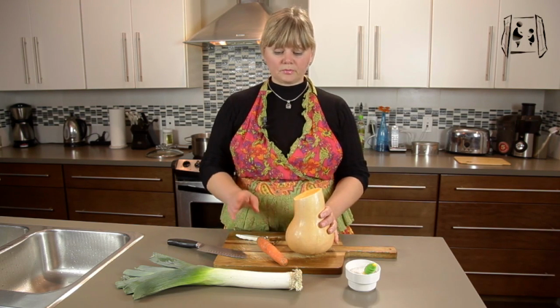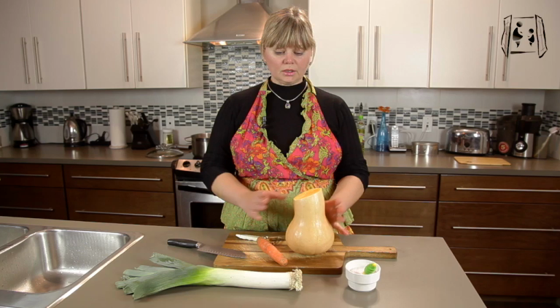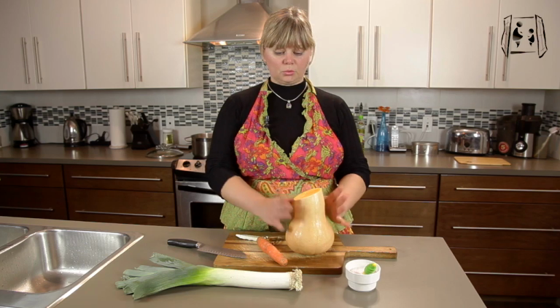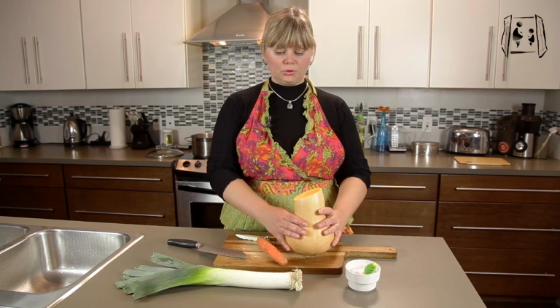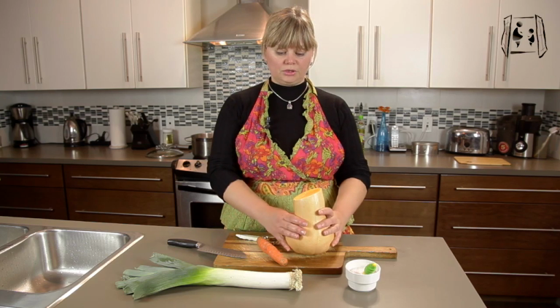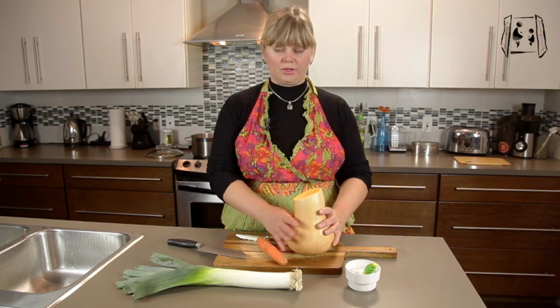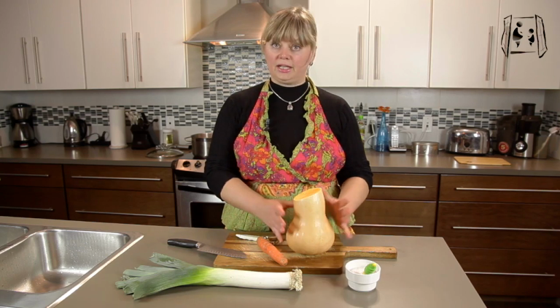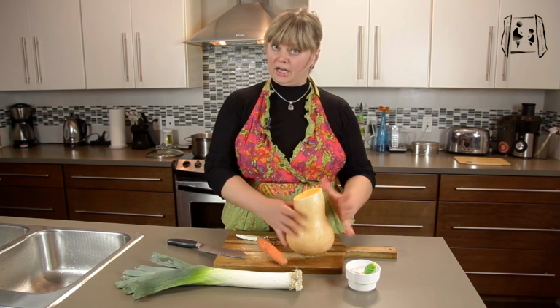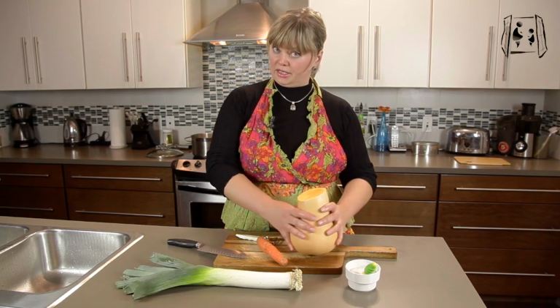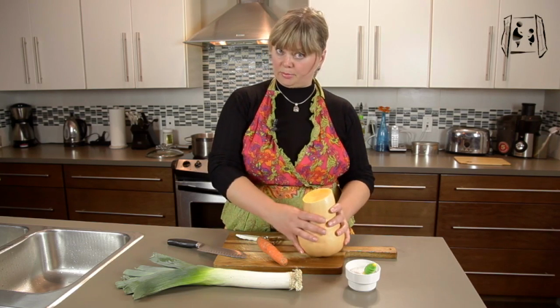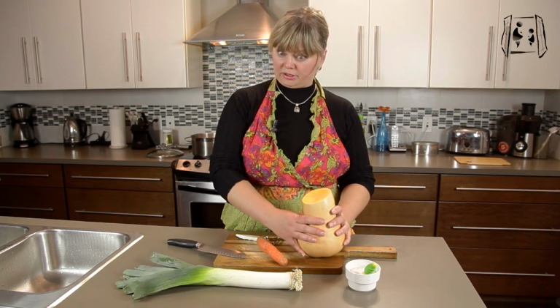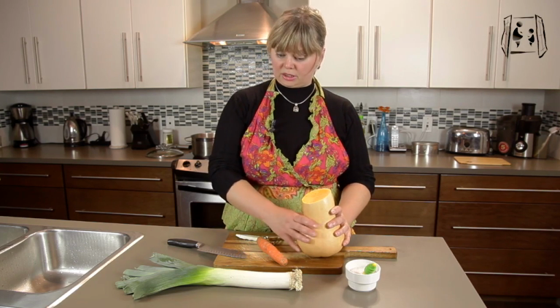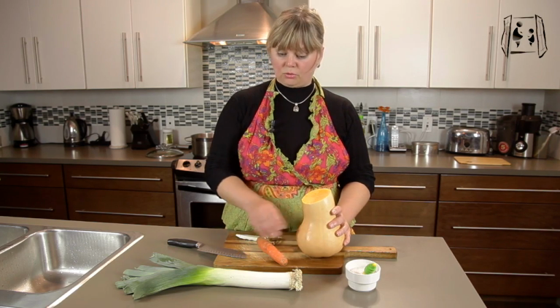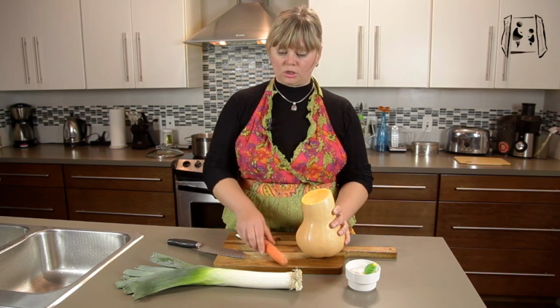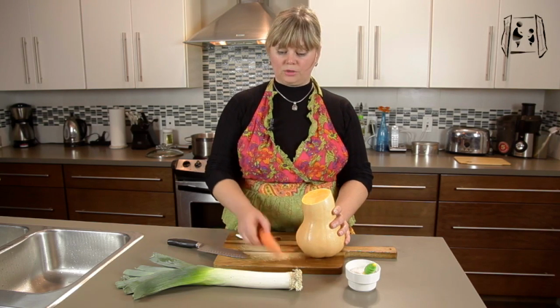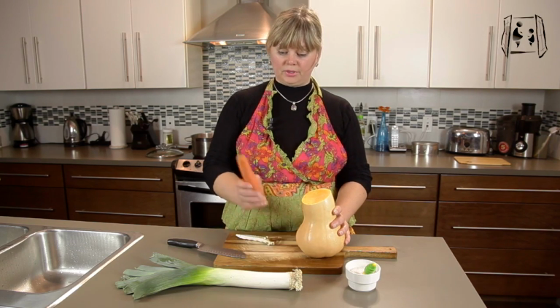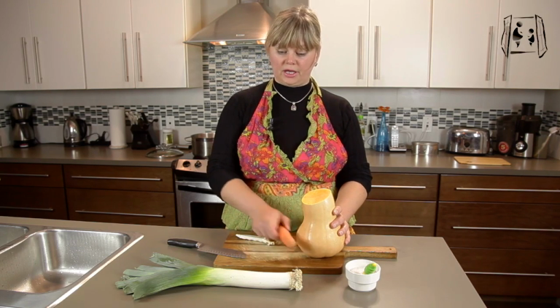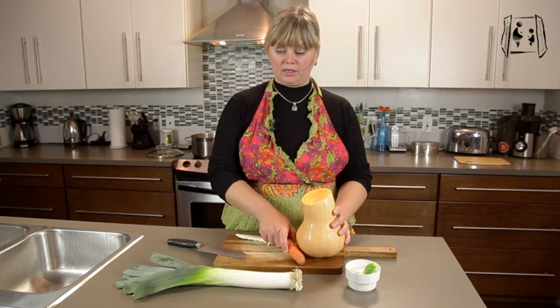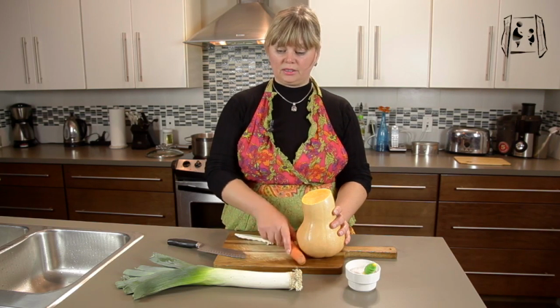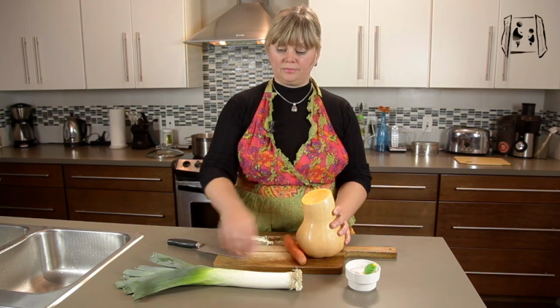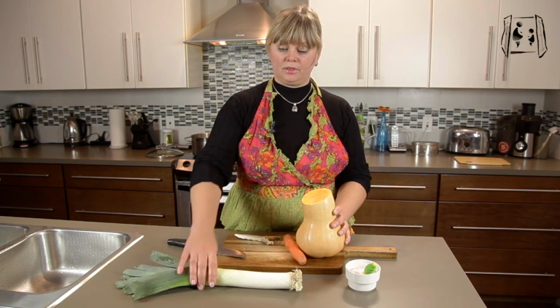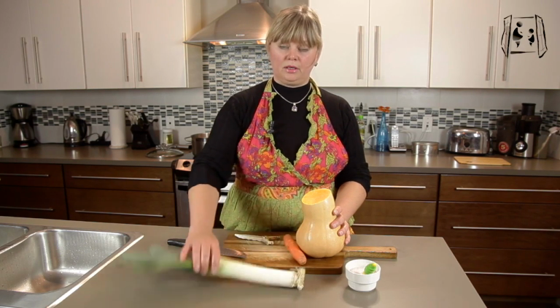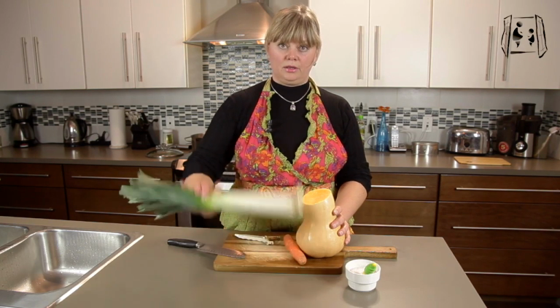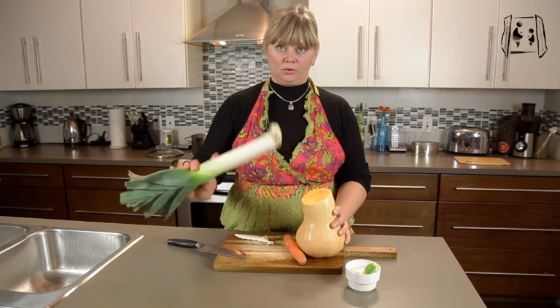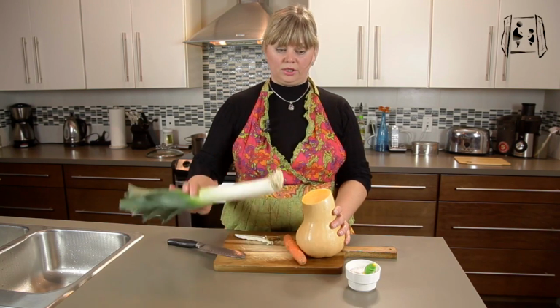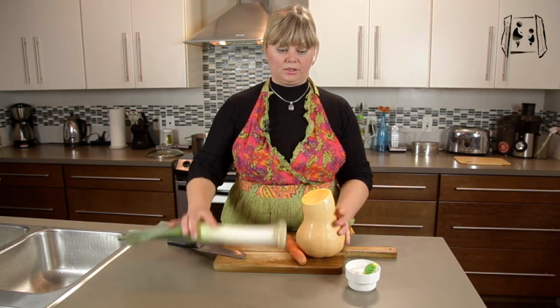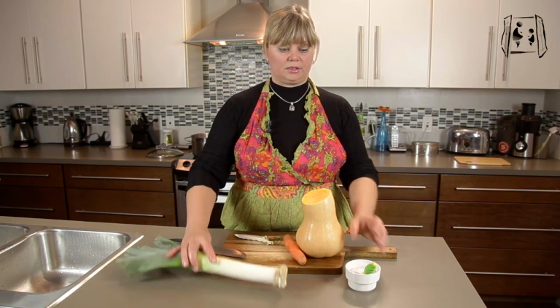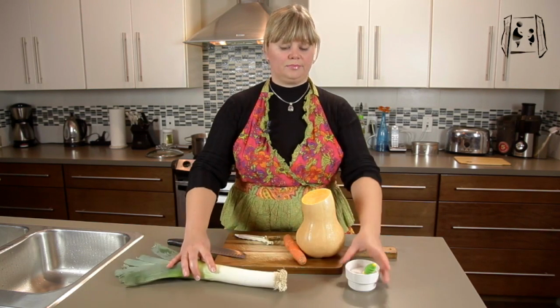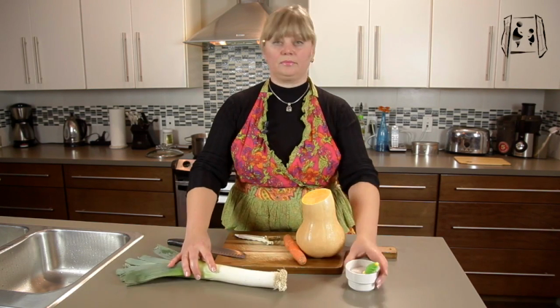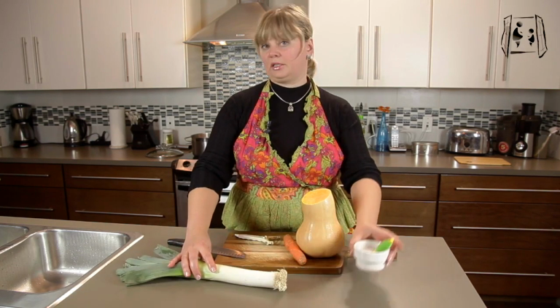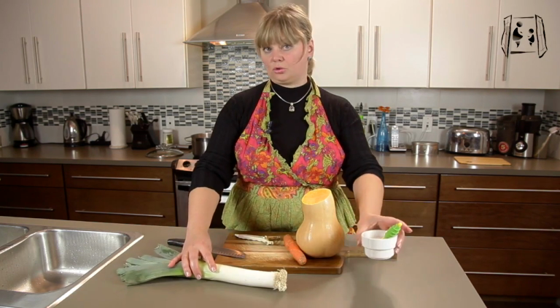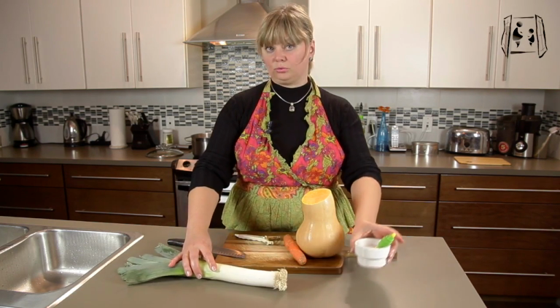So what you need for that is a butternut squash, carrot, onions, and salt.